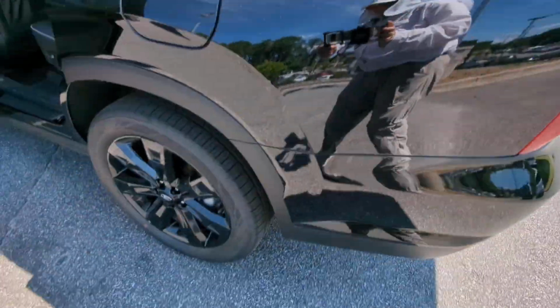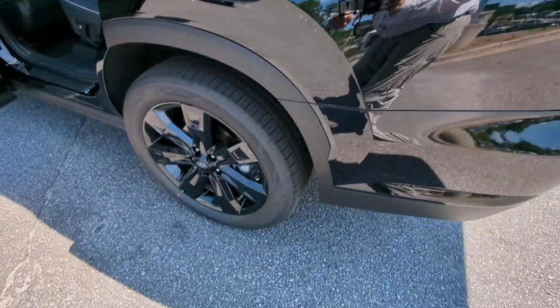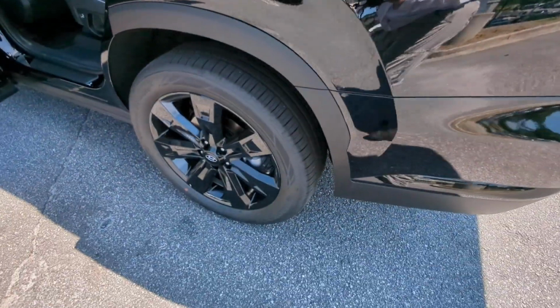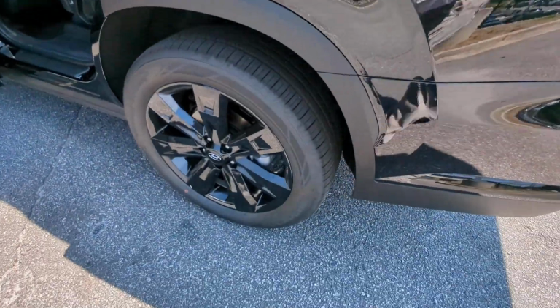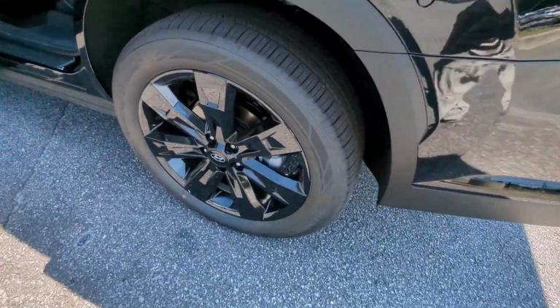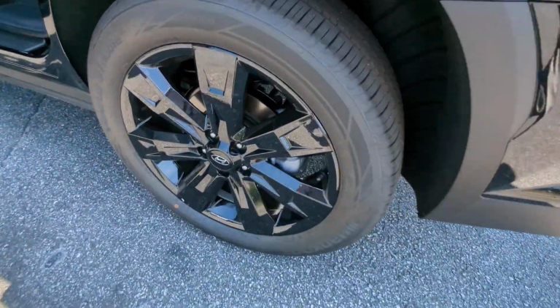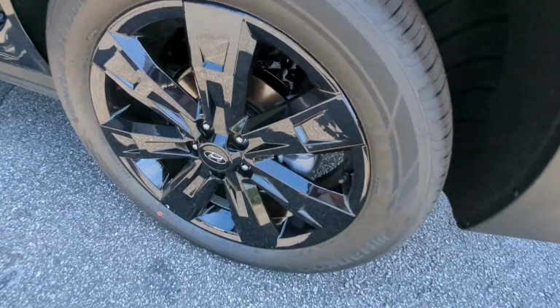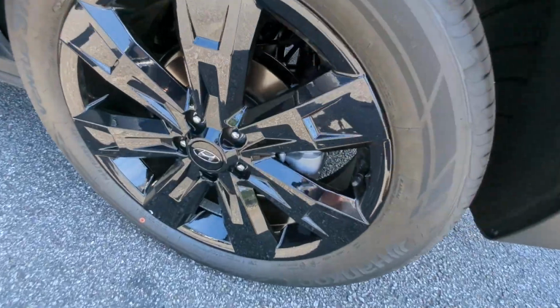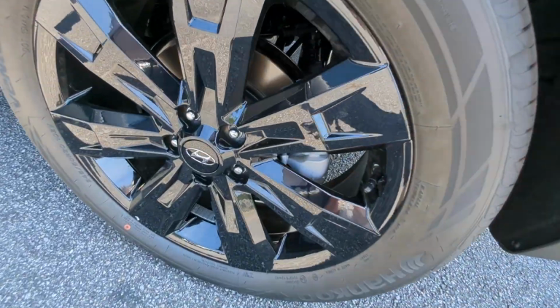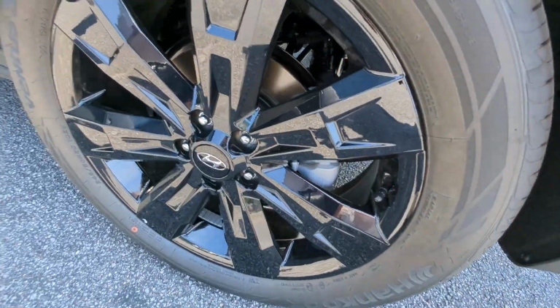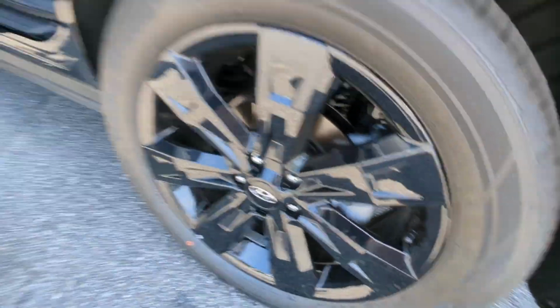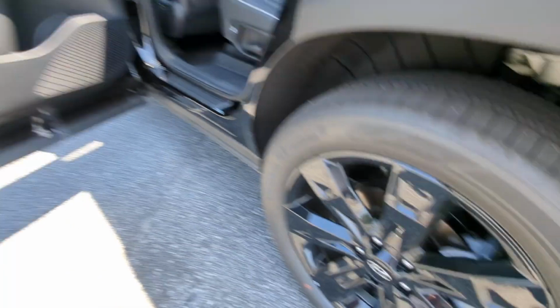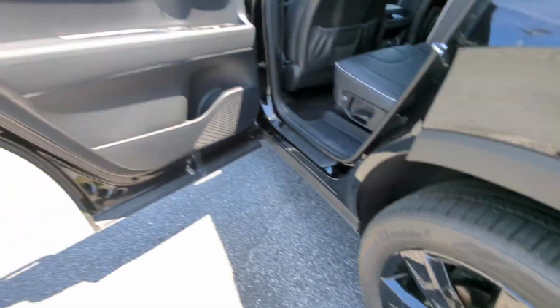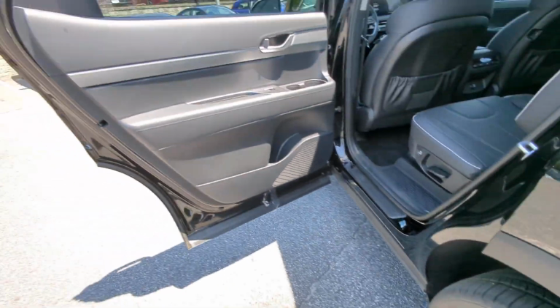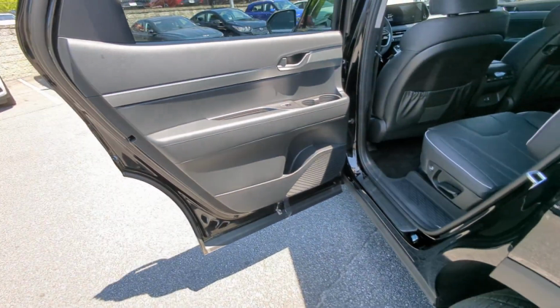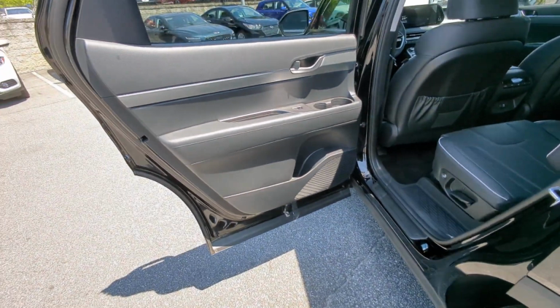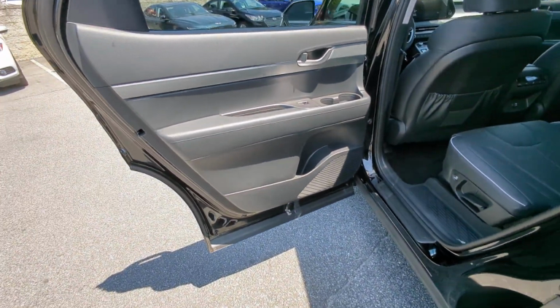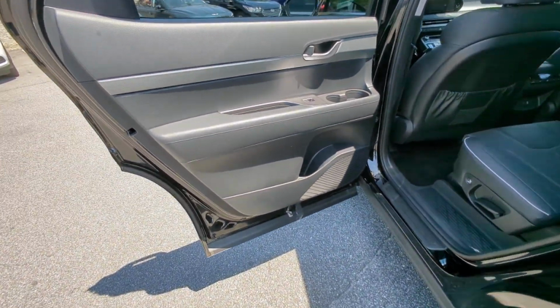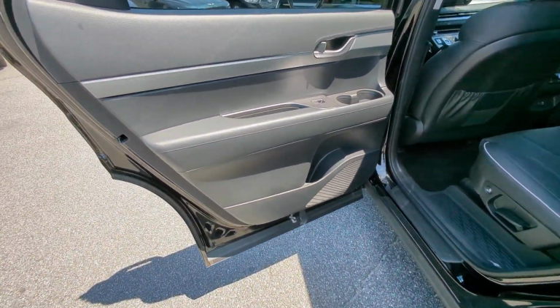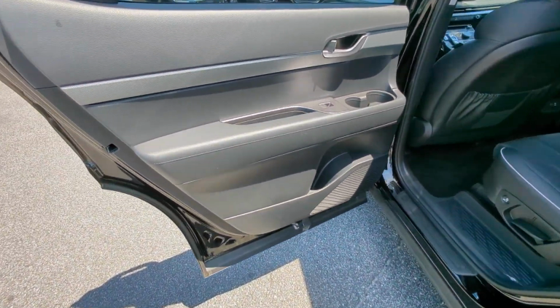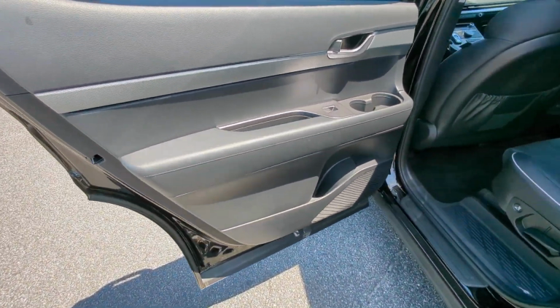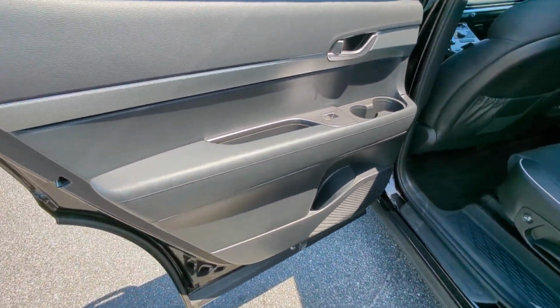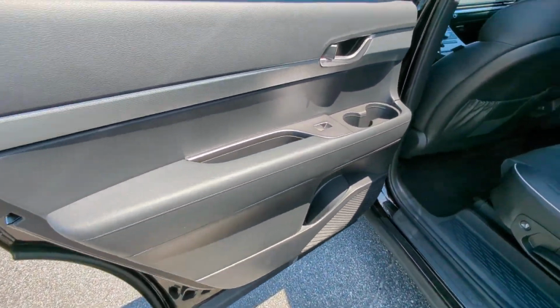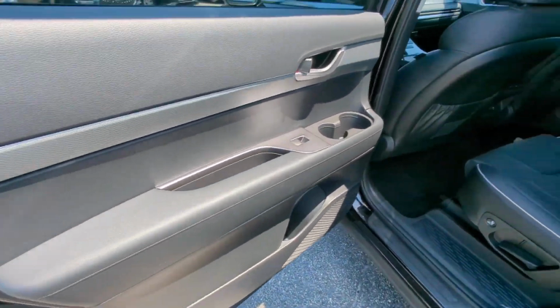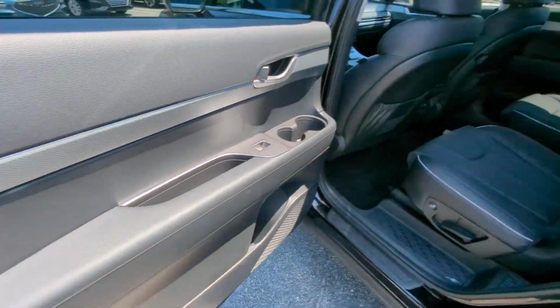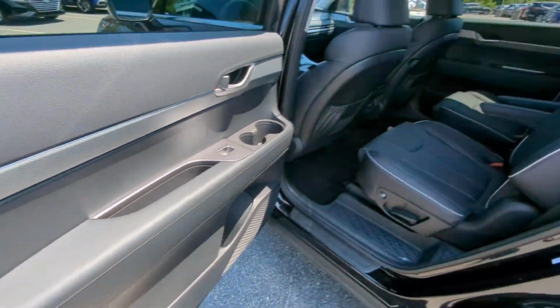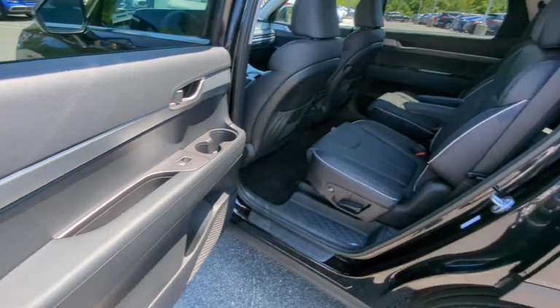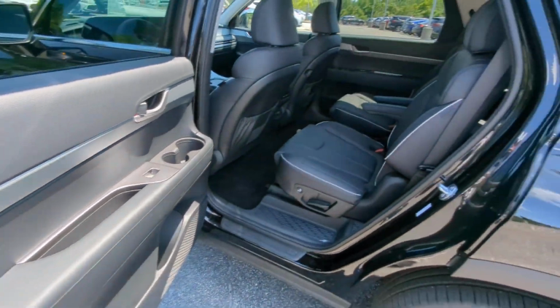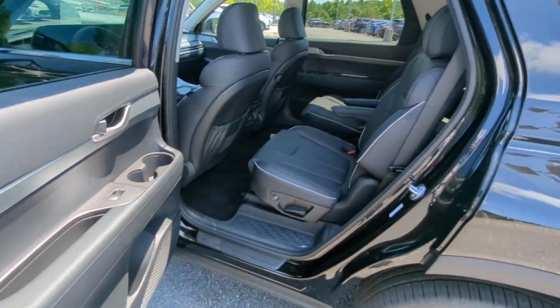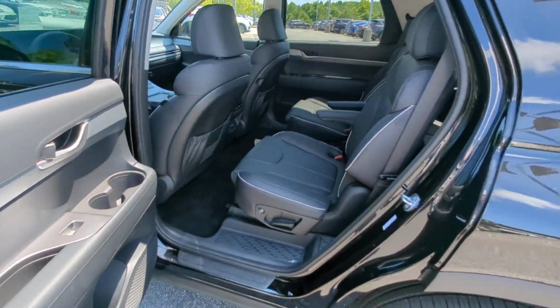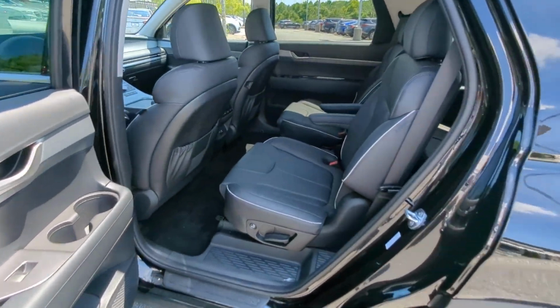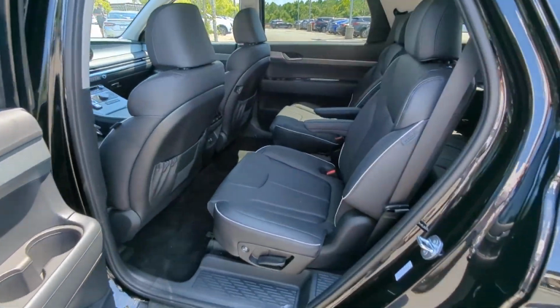Backup camera, satellite radio, power passenger seat, power liftgate, and heated mirrors.